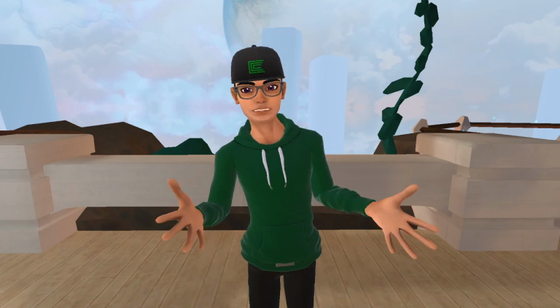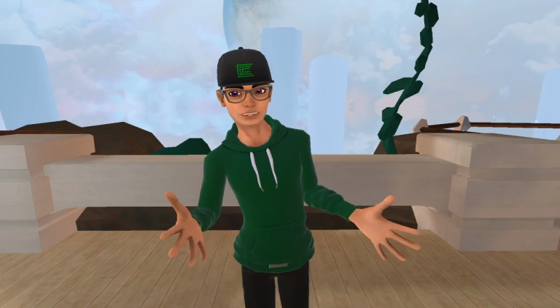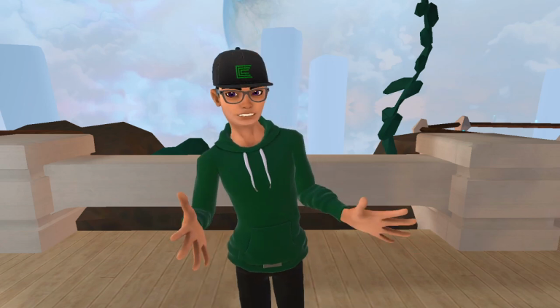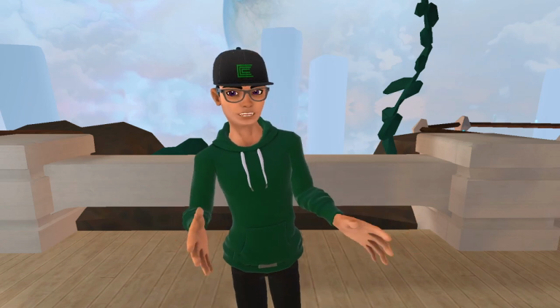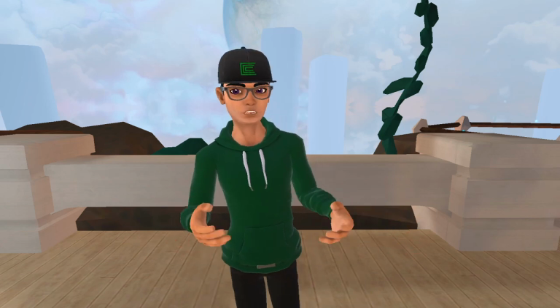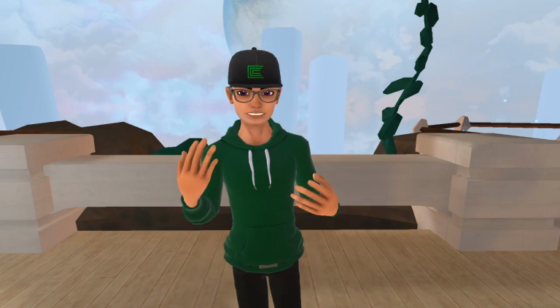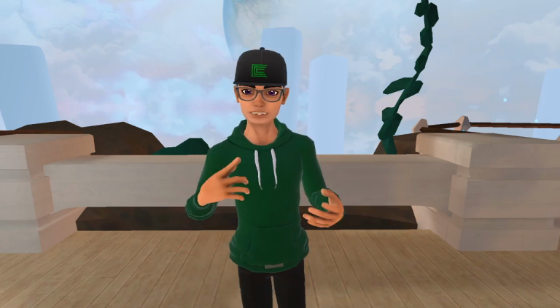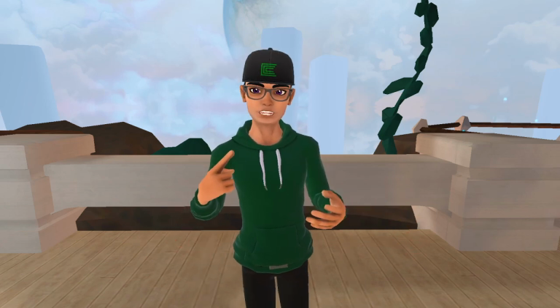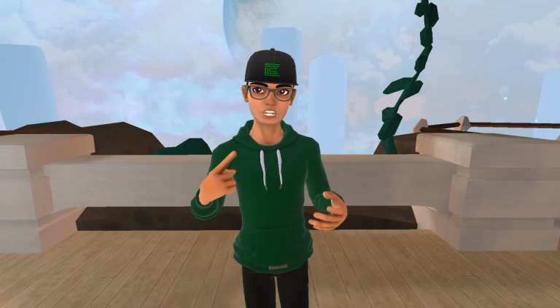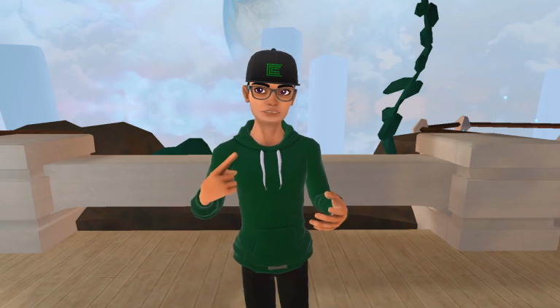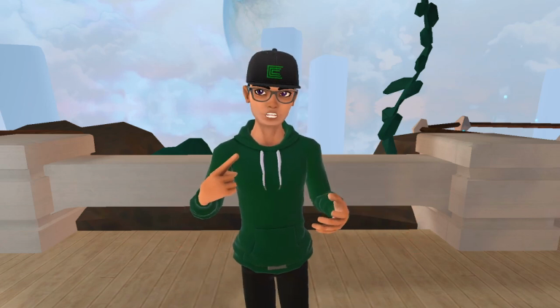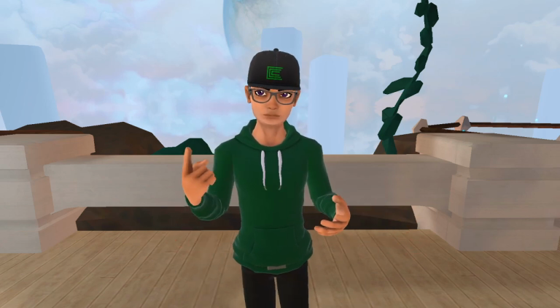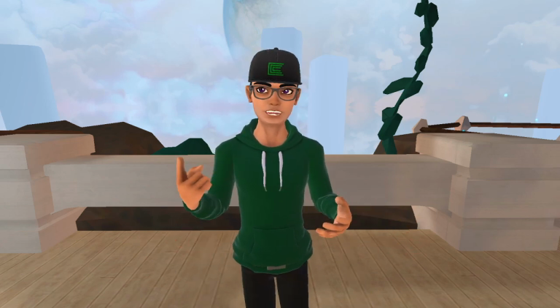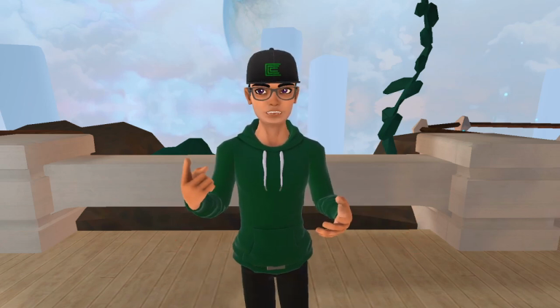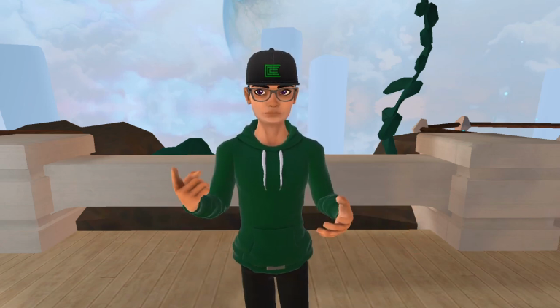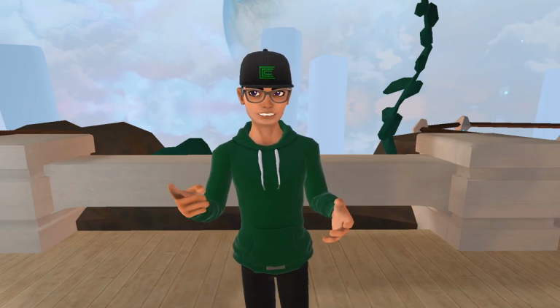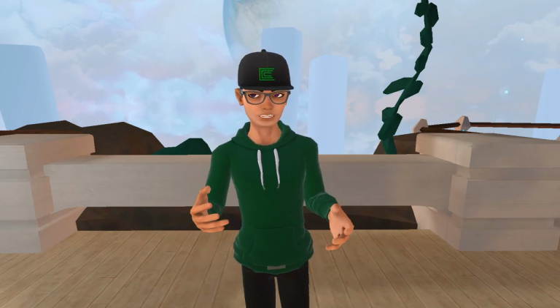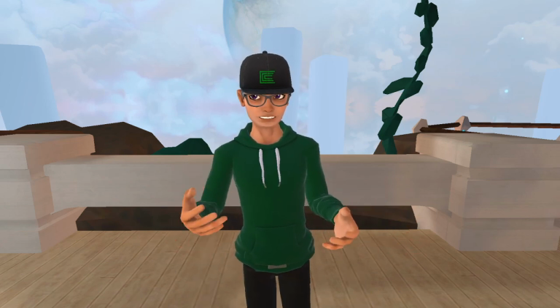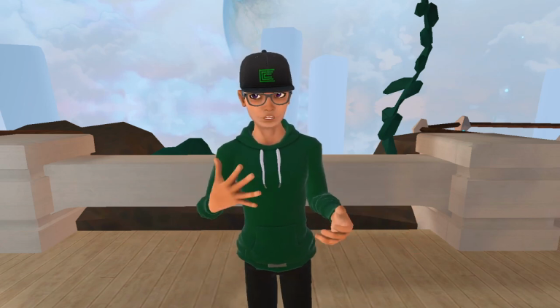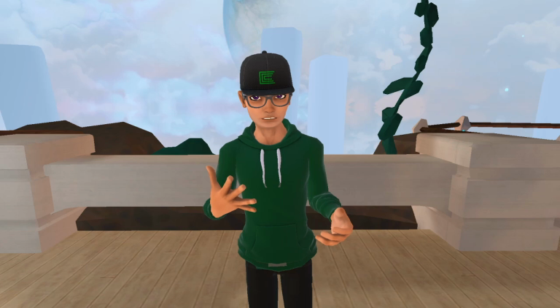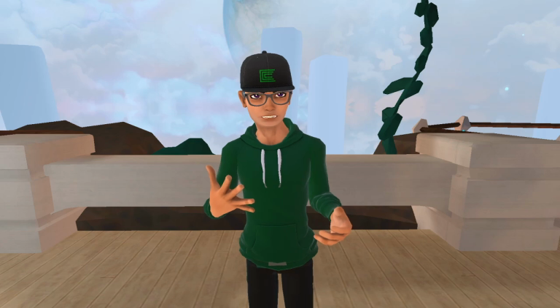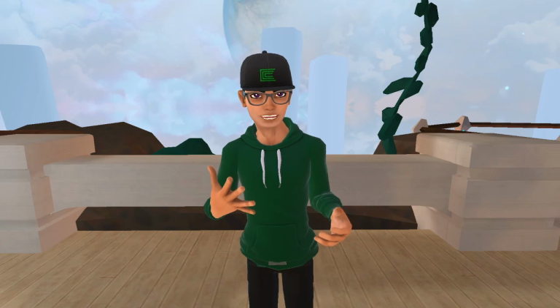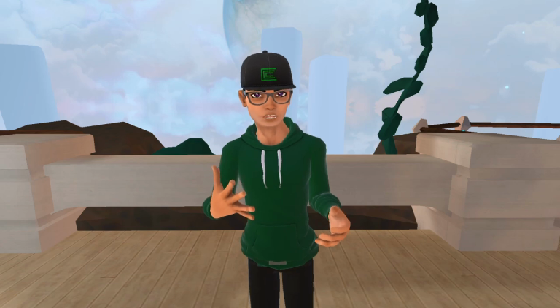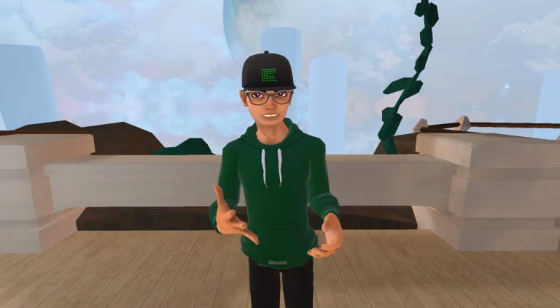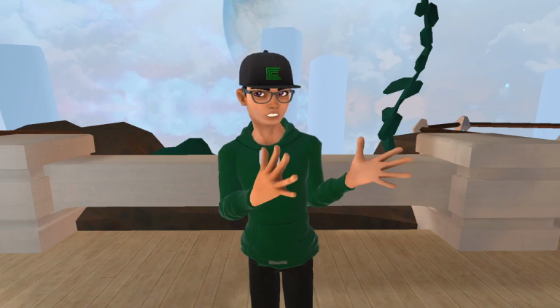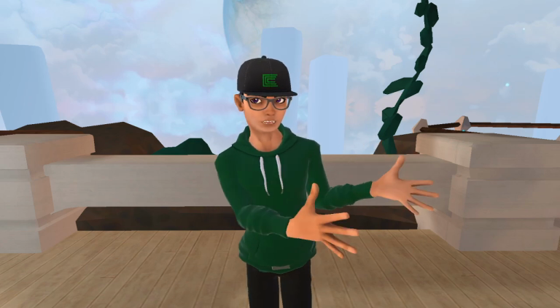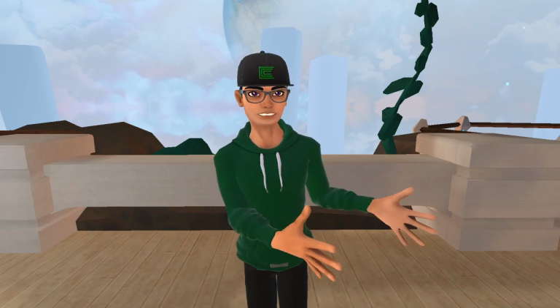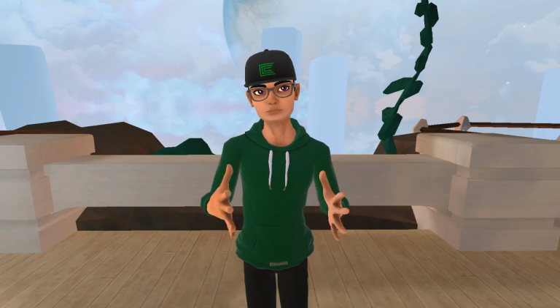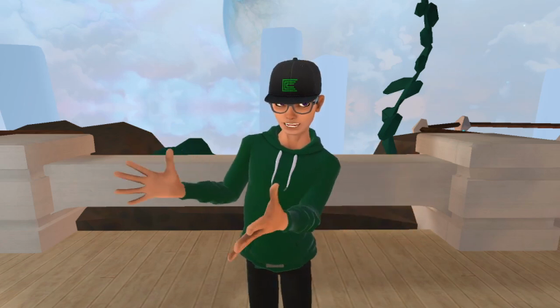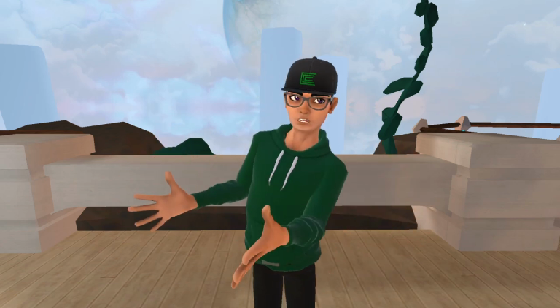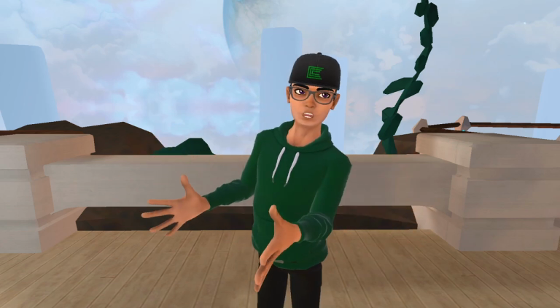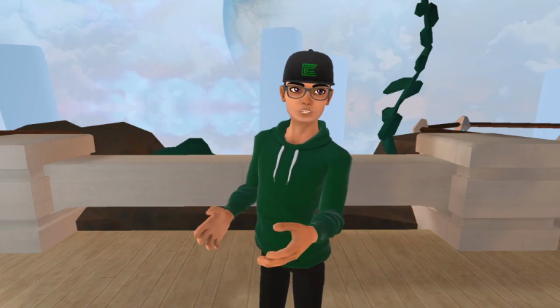Something else that's really cool is these avatars are Quest compatible as well. So if you have these avatars, they'll show on PC and they'll show on Quest.